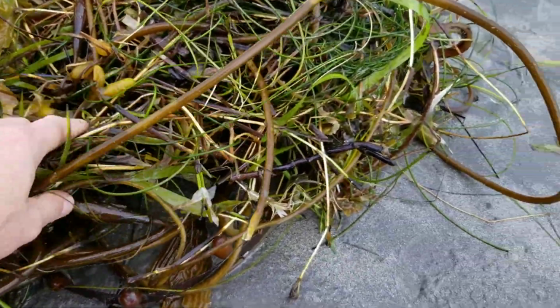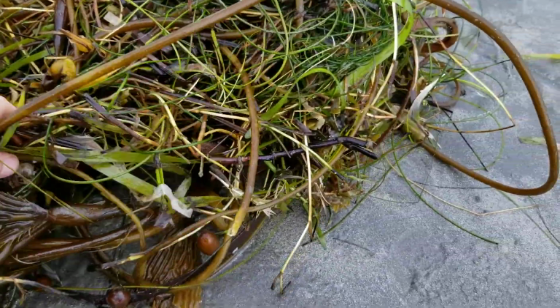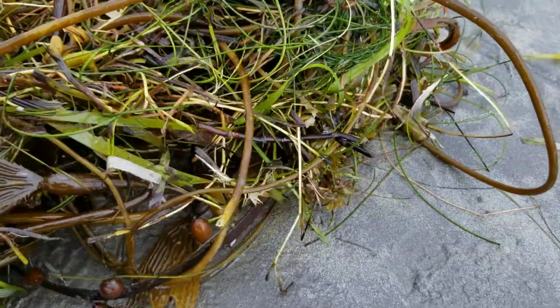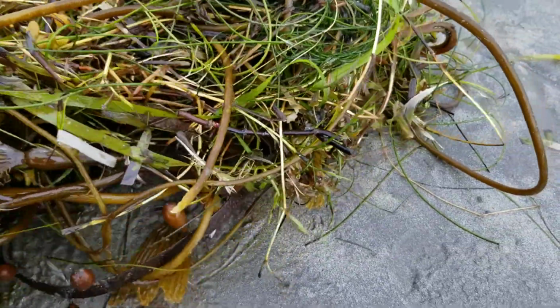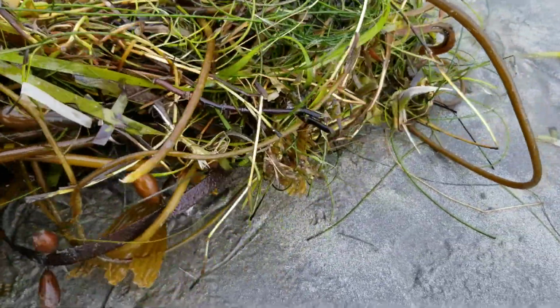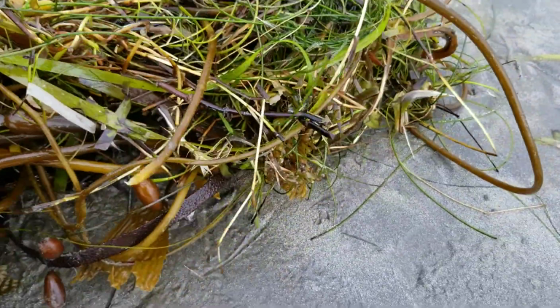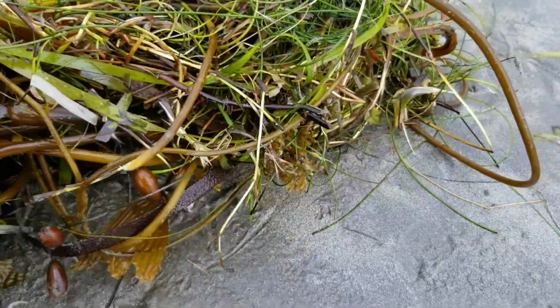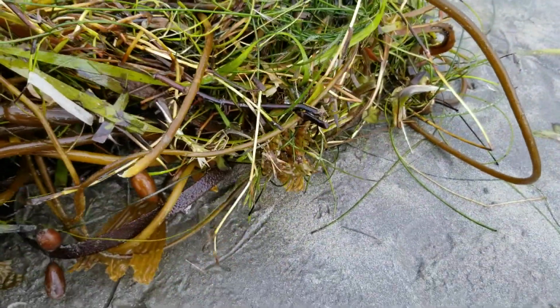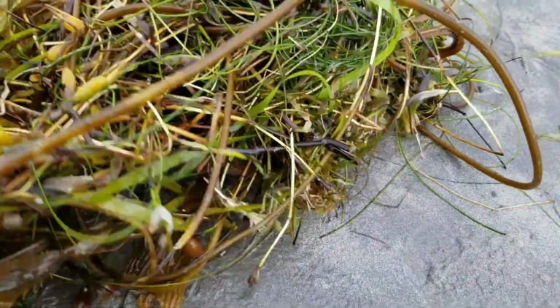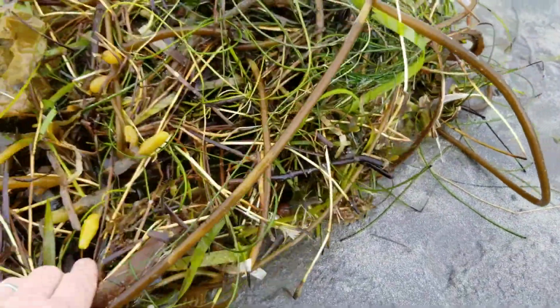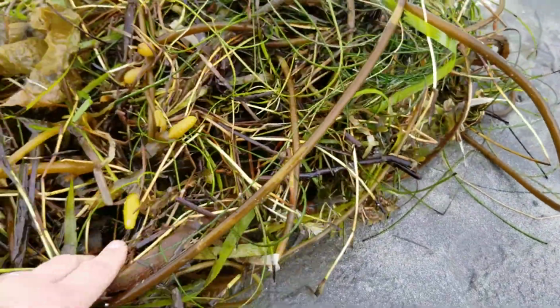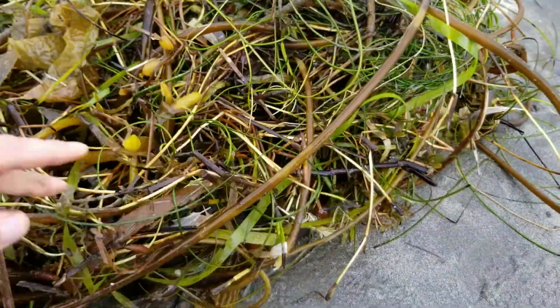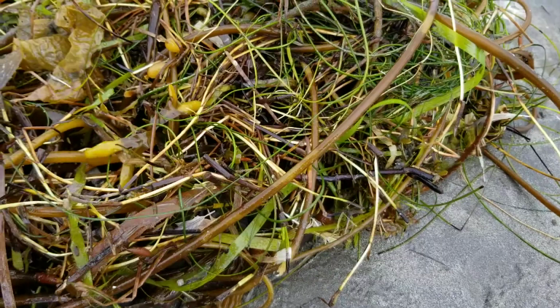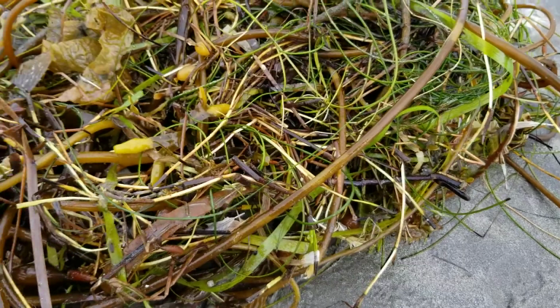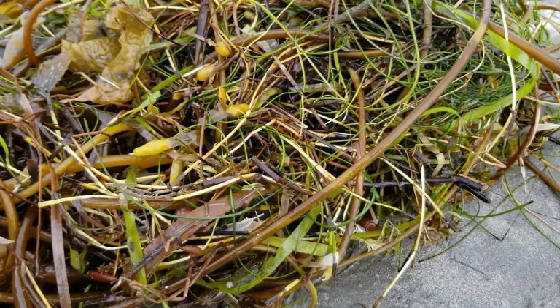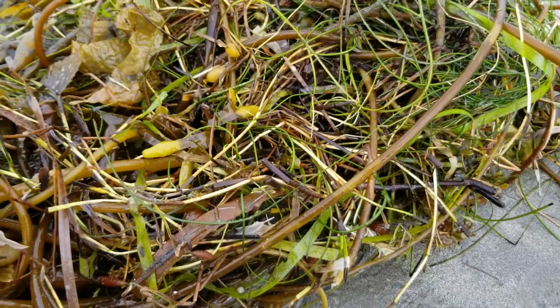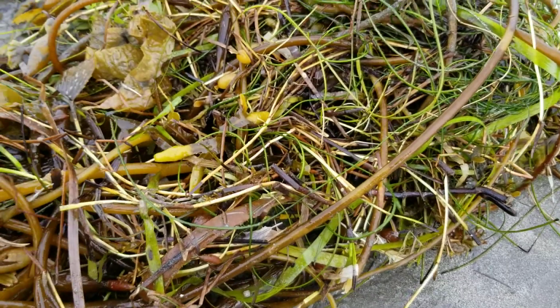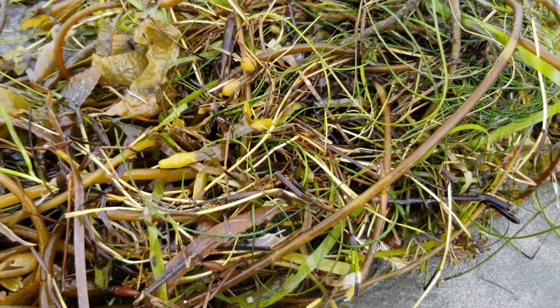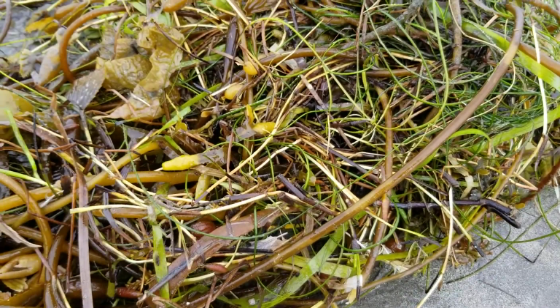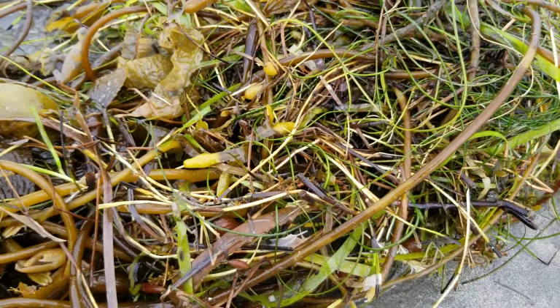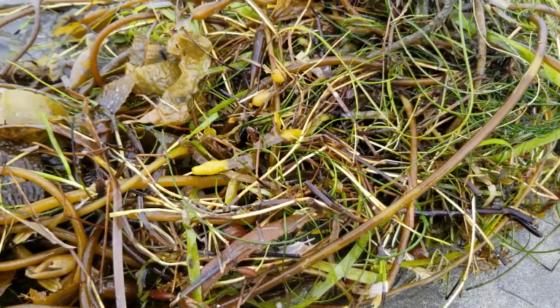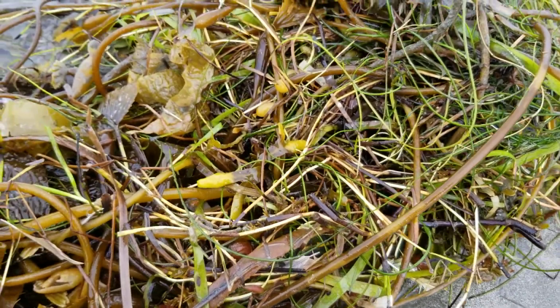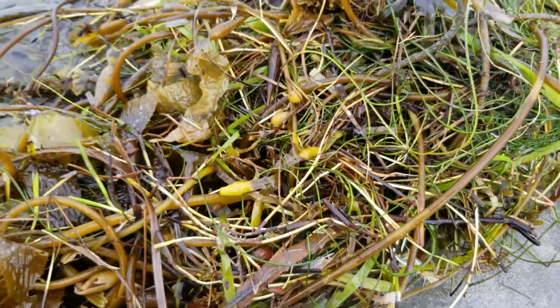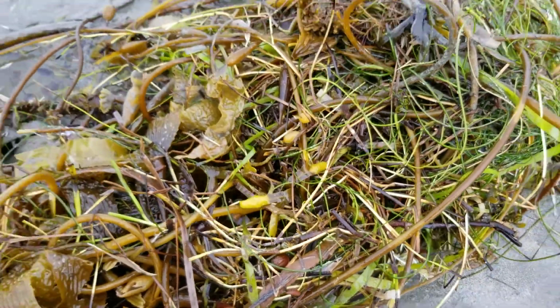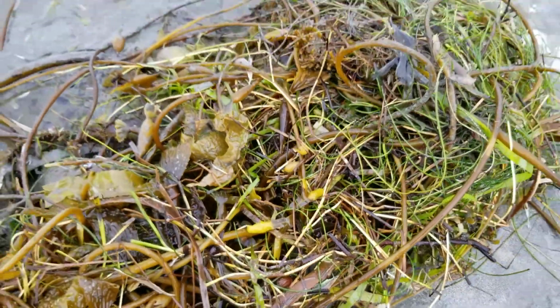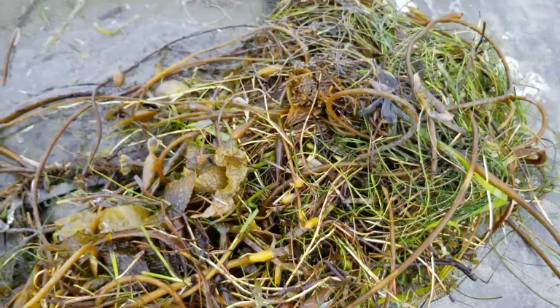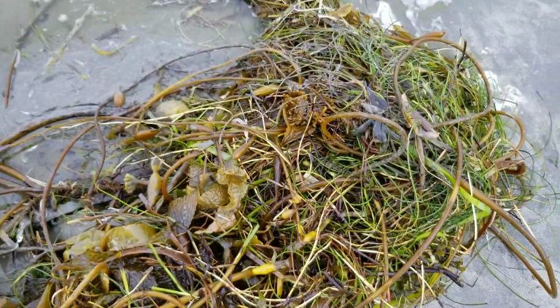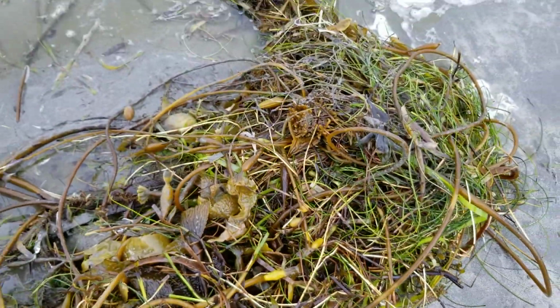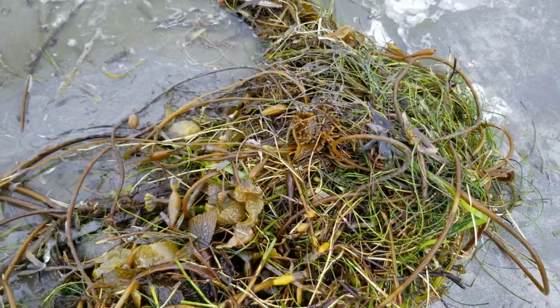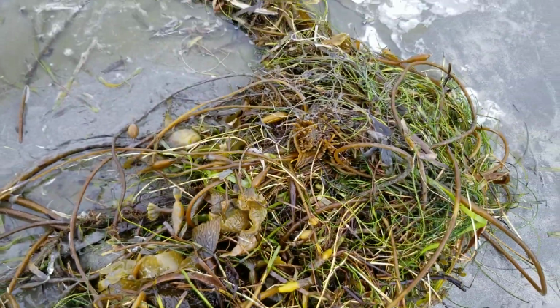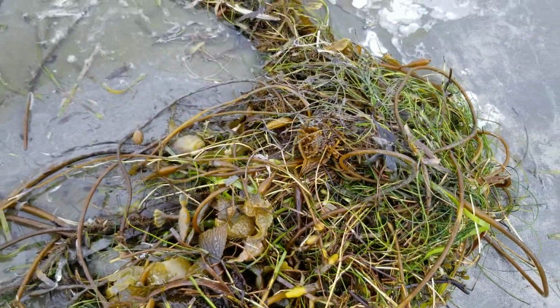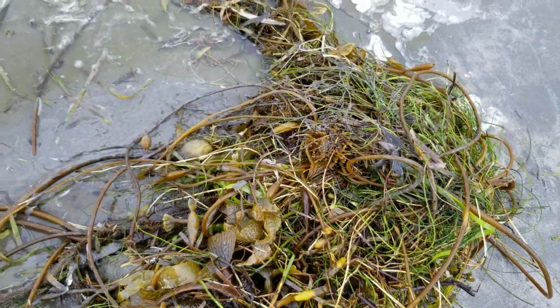Looking for other bits and pieces. We've got at least several species of kelp and some barnacles mixed in here.